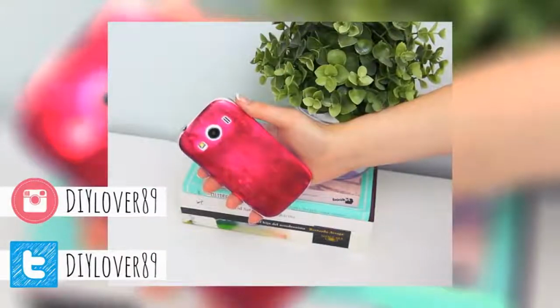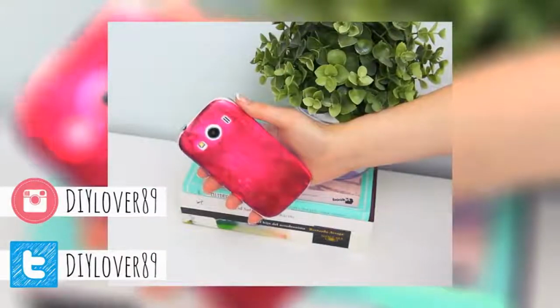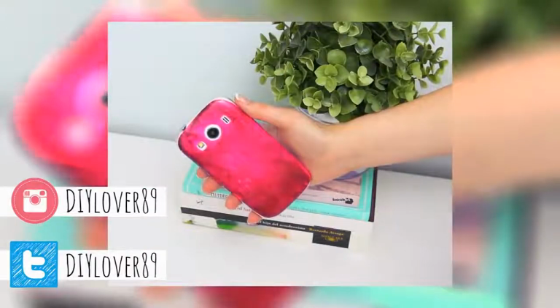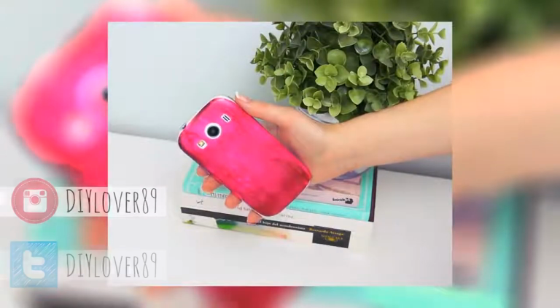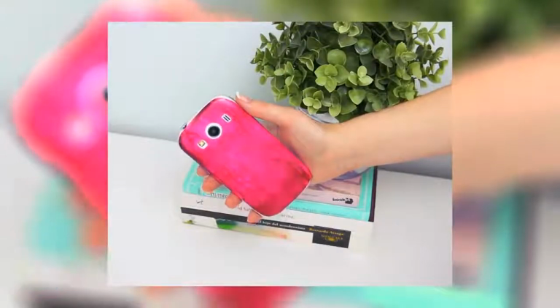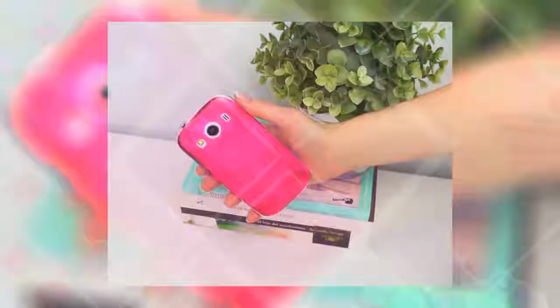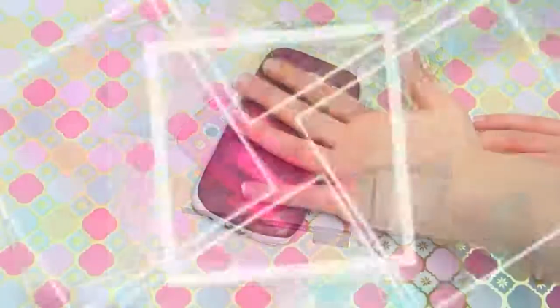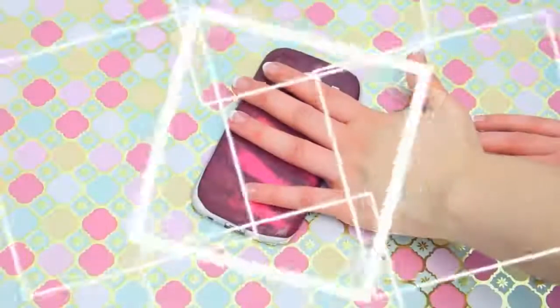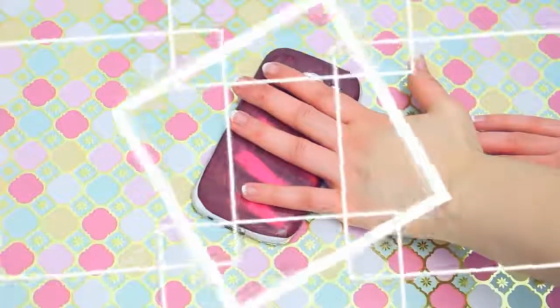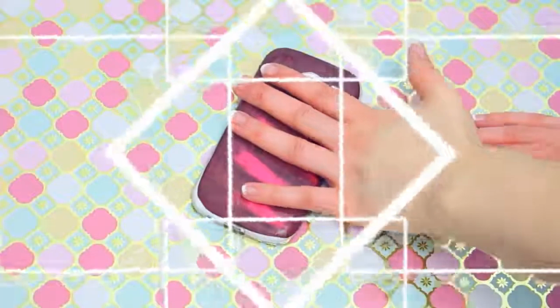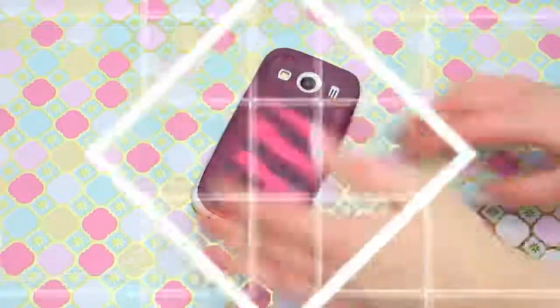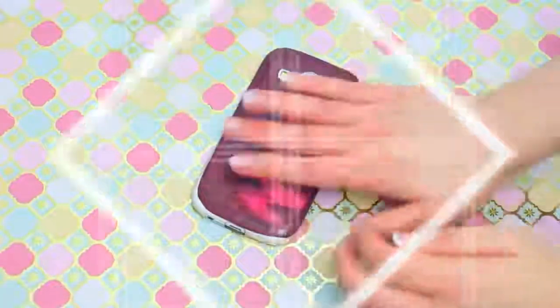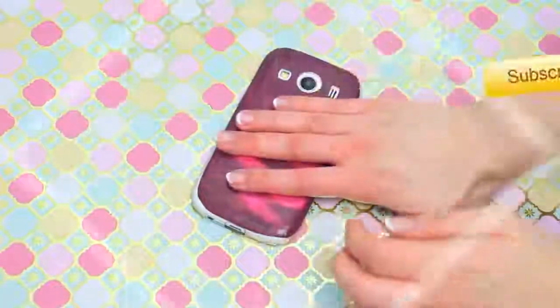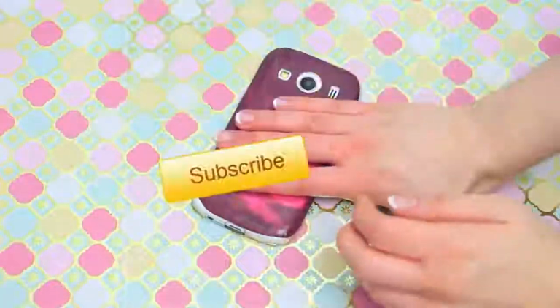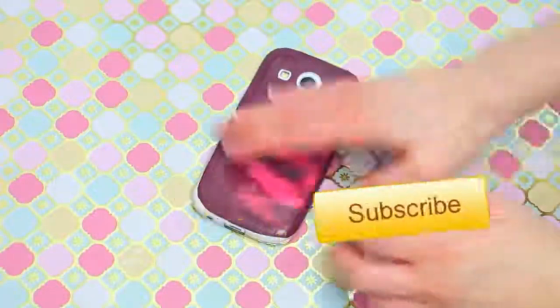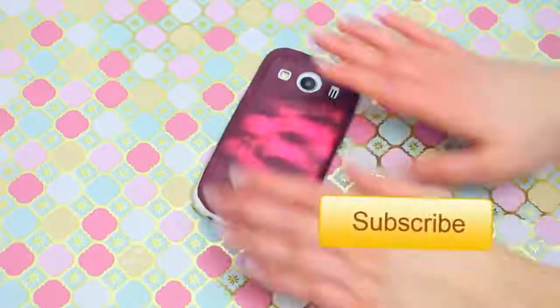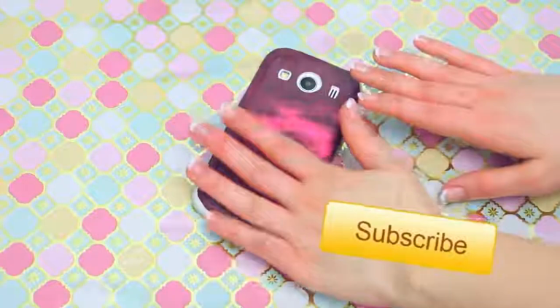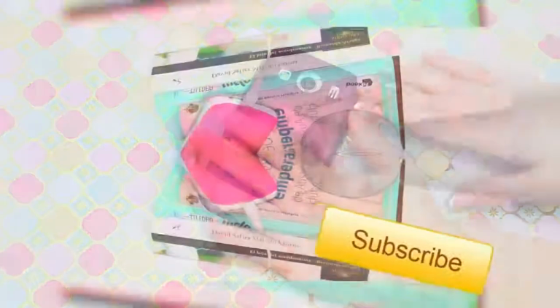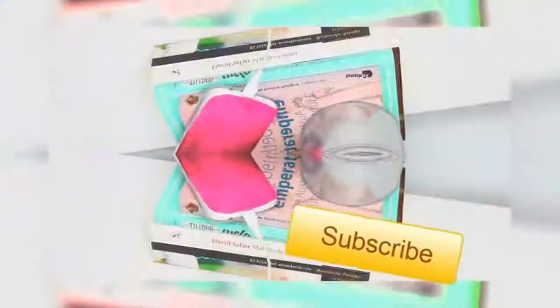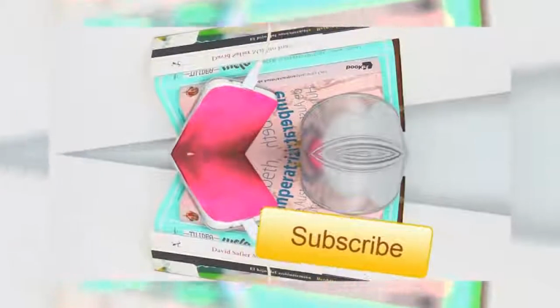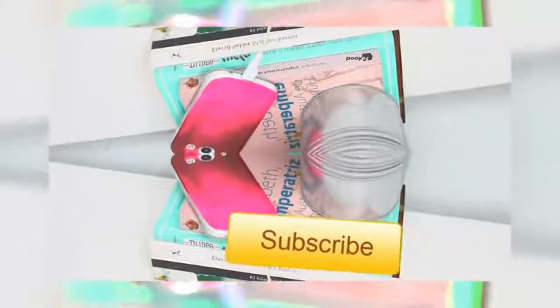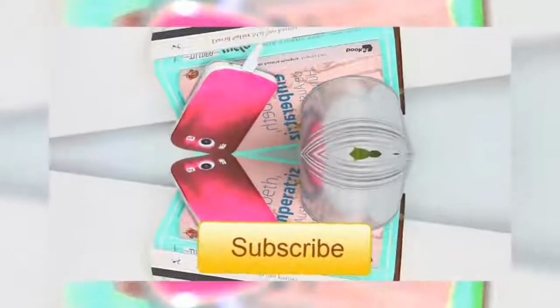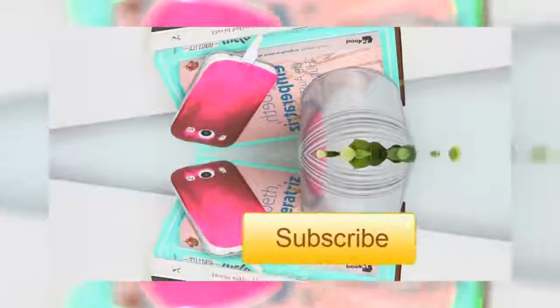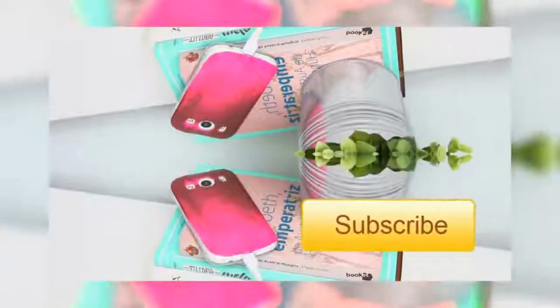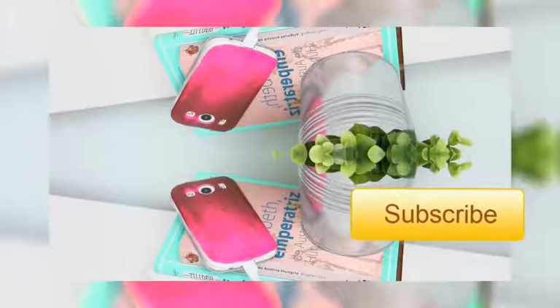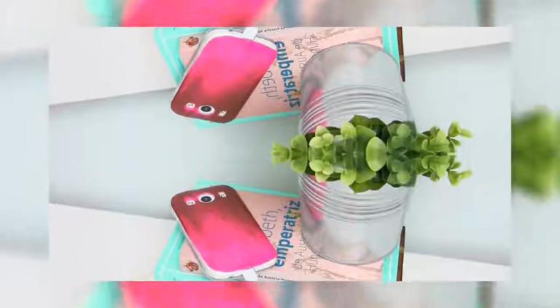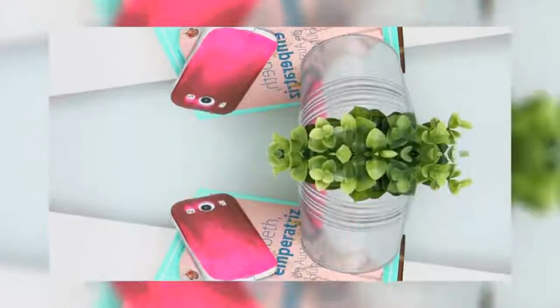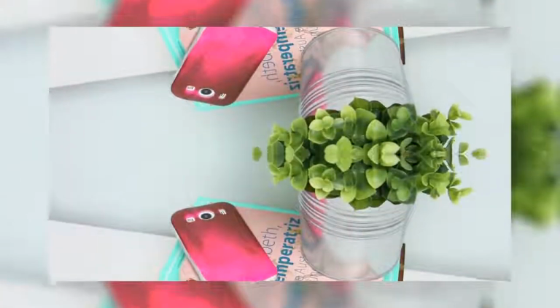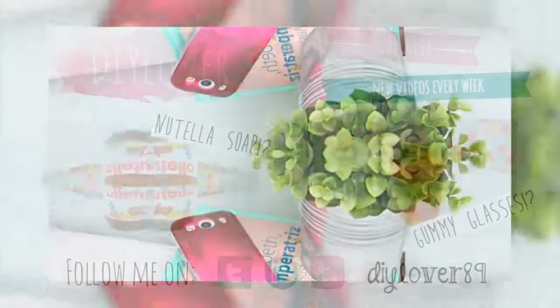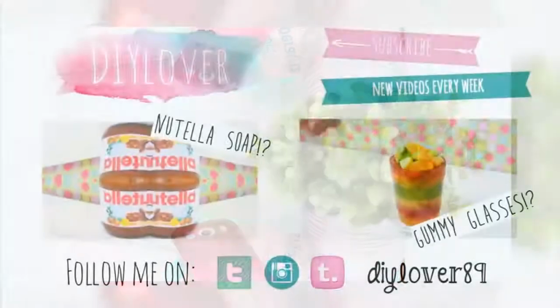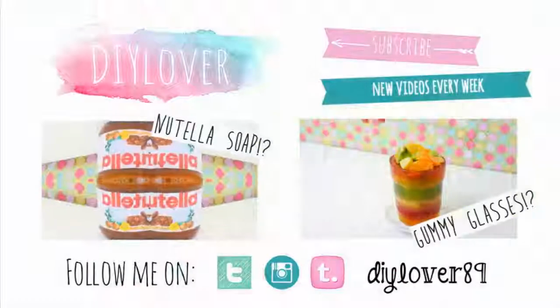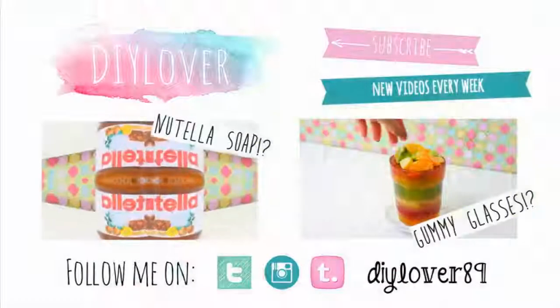Don't forget to follow me on my social media for daily updates. And subscribe for new DIY videos every week. Thanks for watching! Bye!